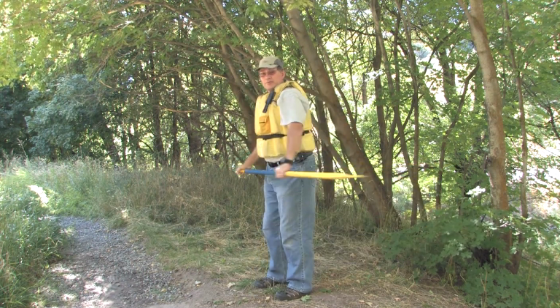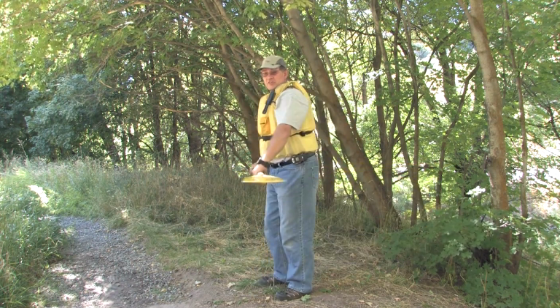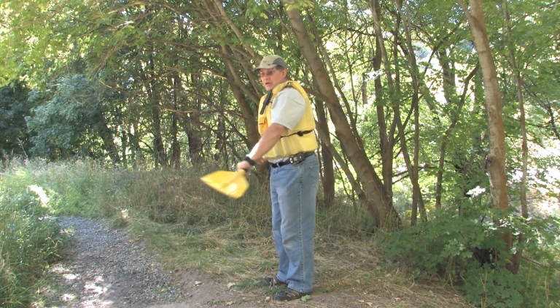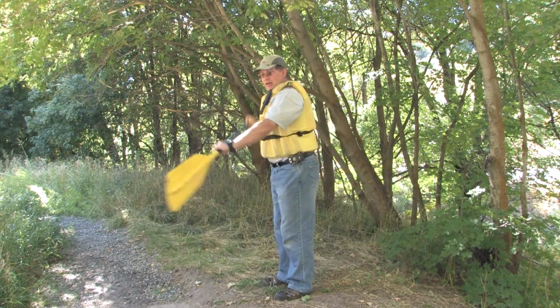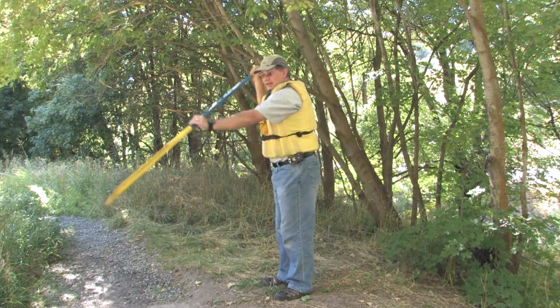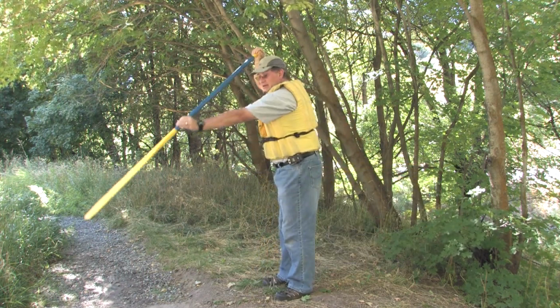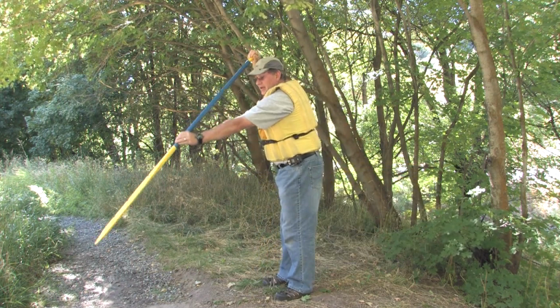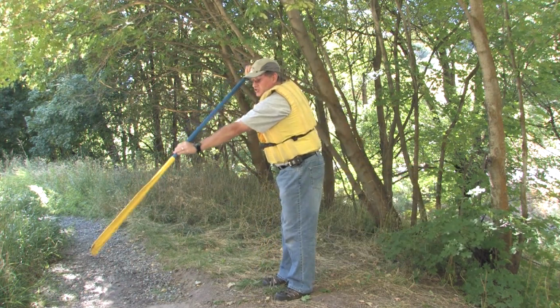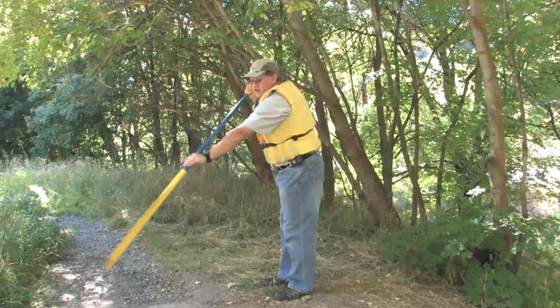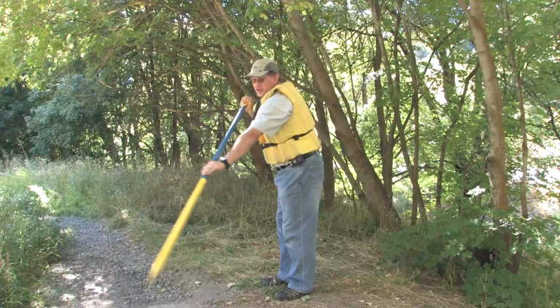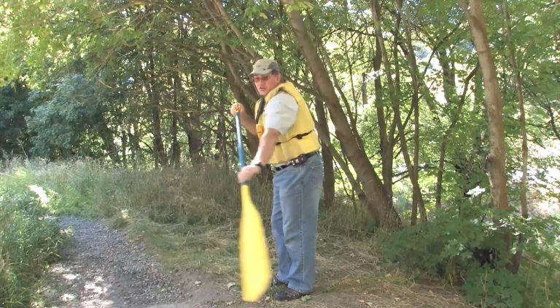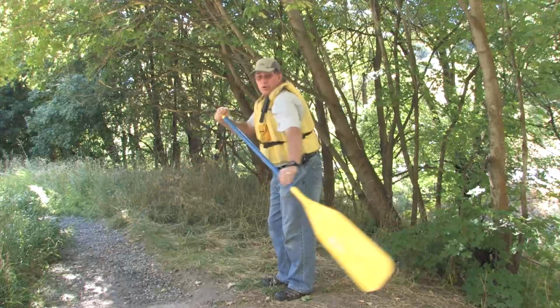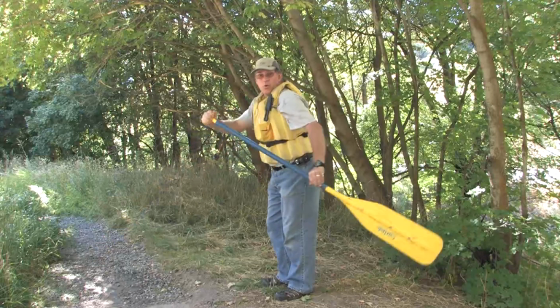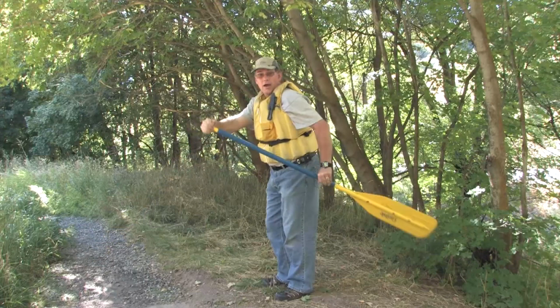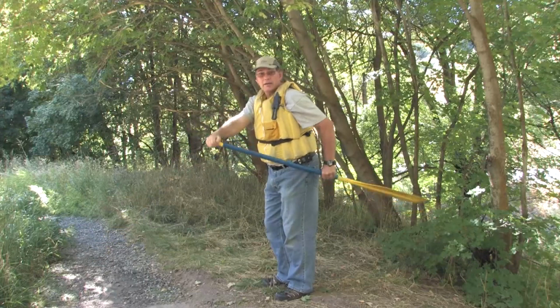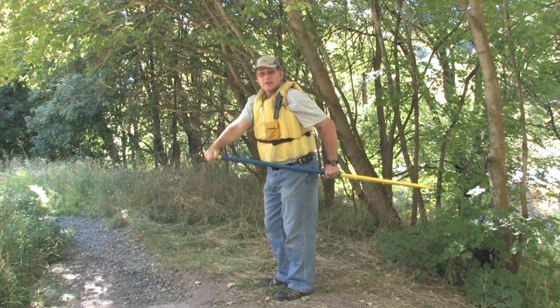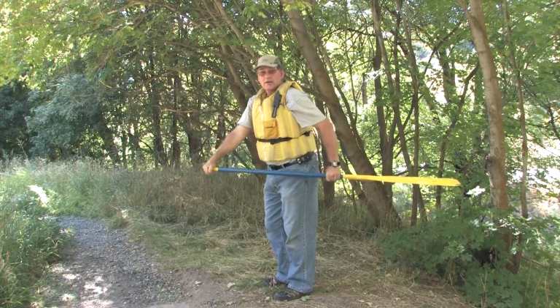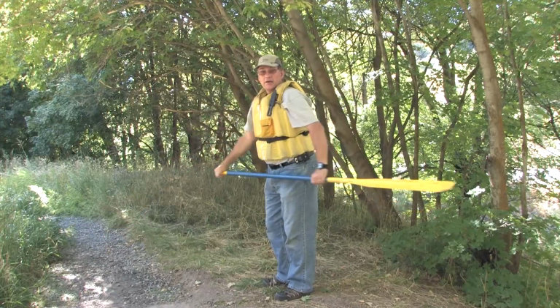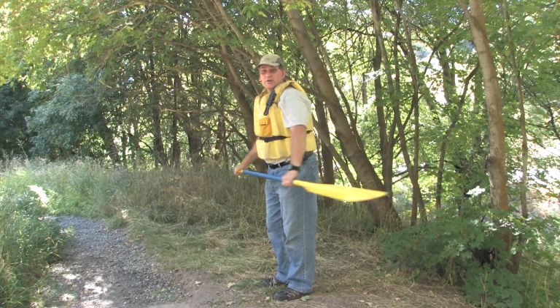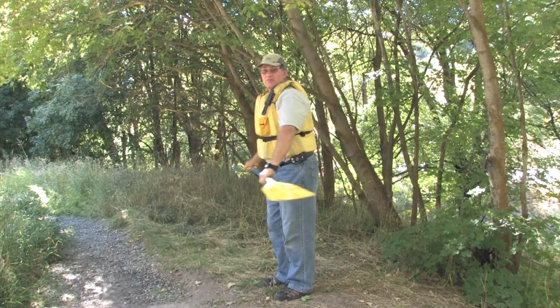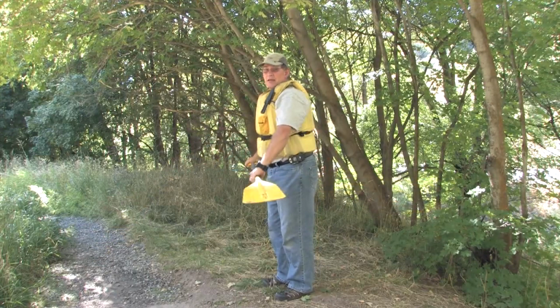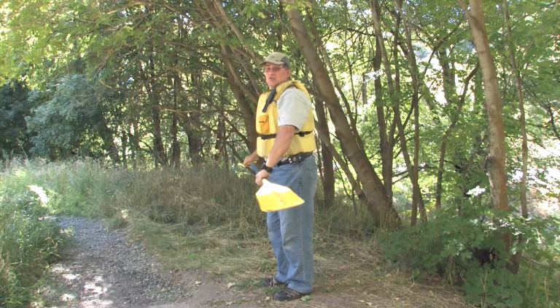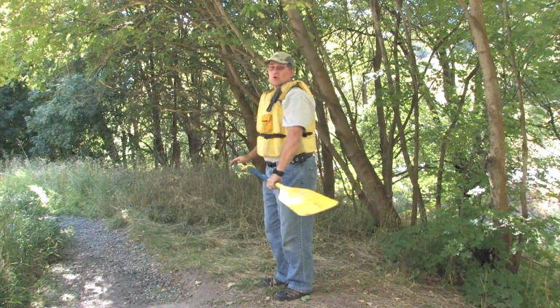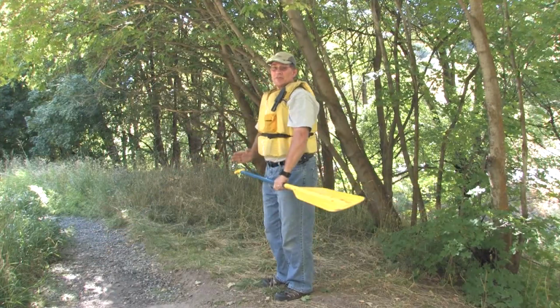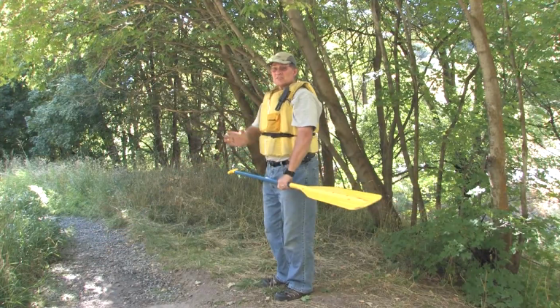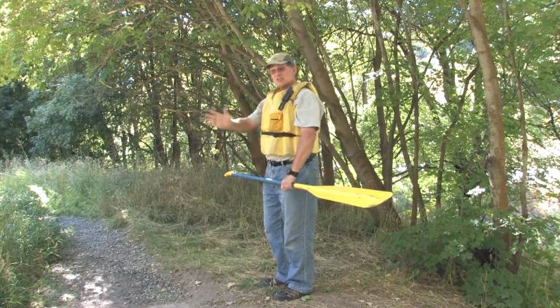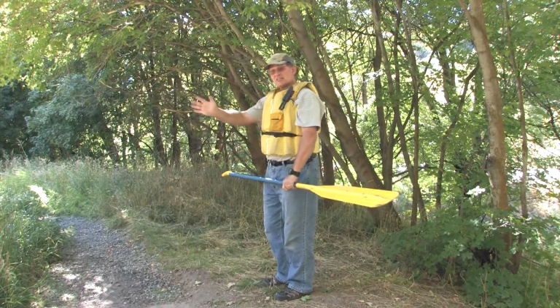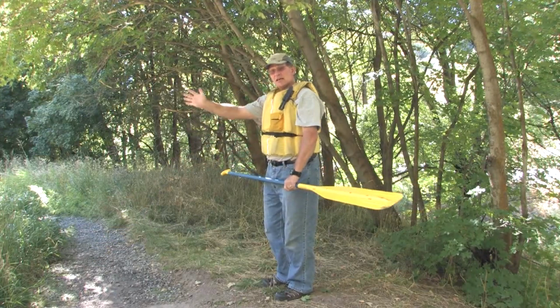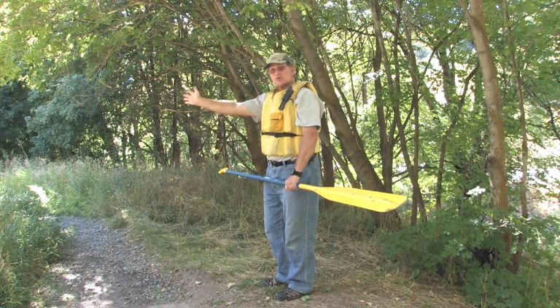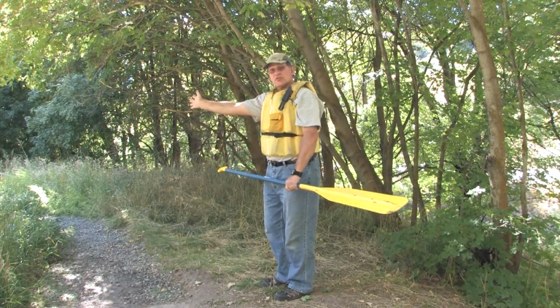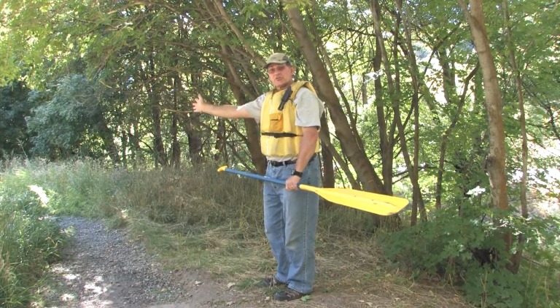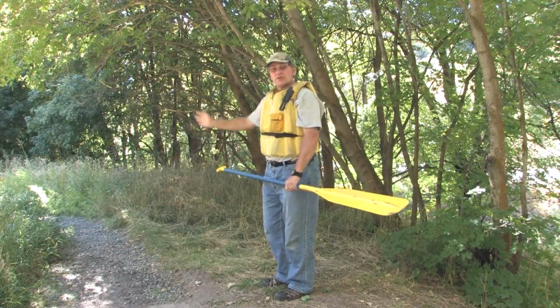From the side: catch, sweep wide, and recover. Same stroke, but that's going to exaggerate your turn.